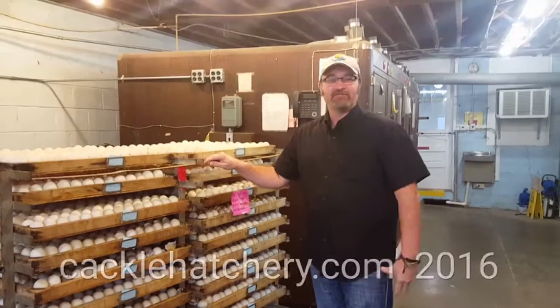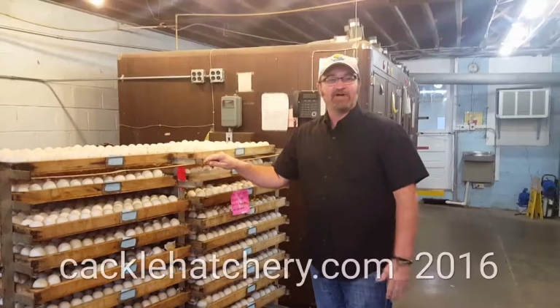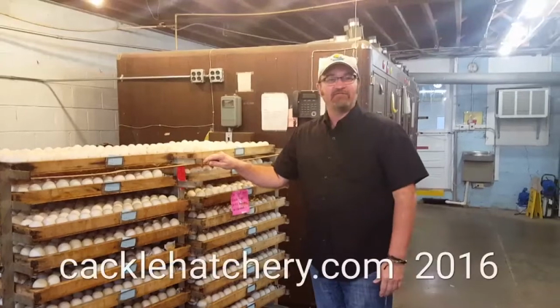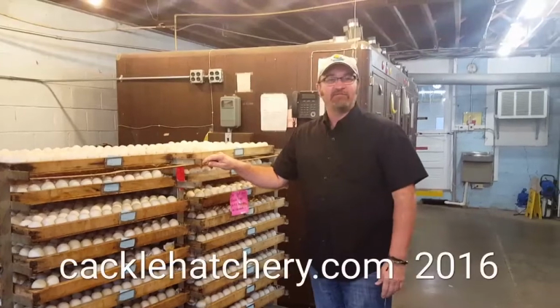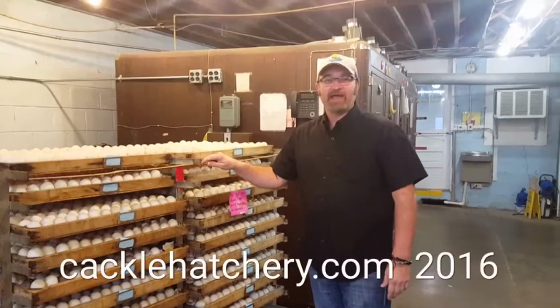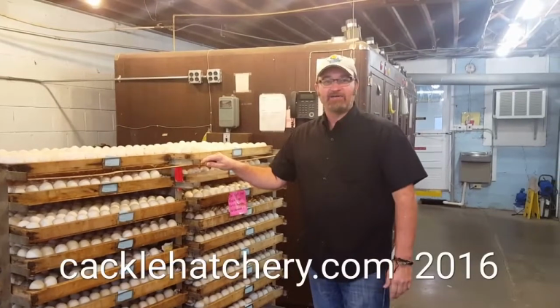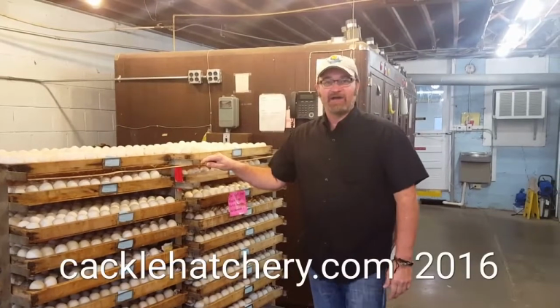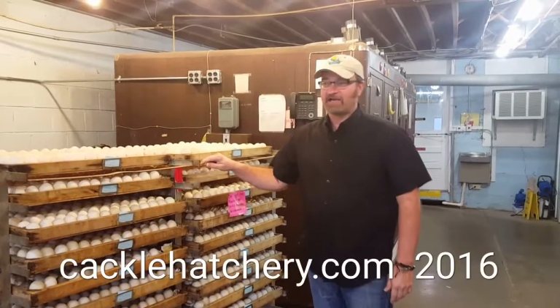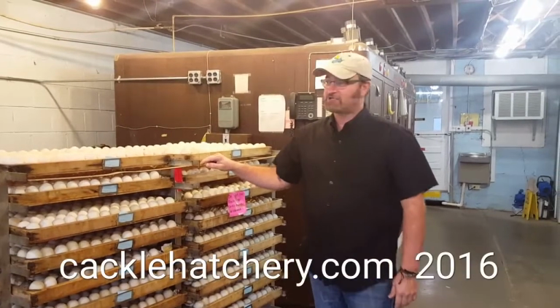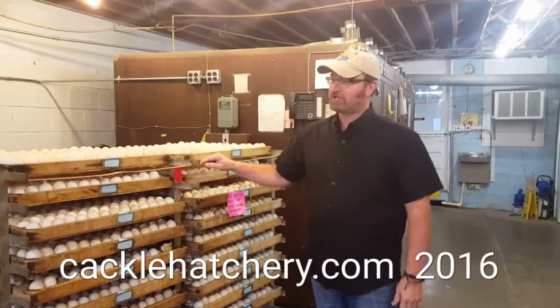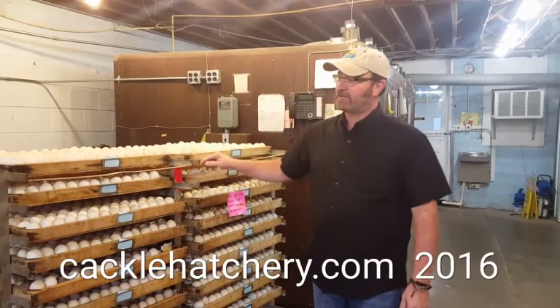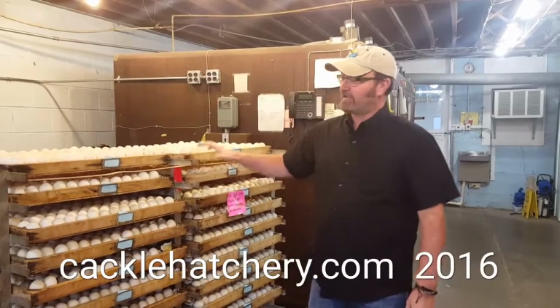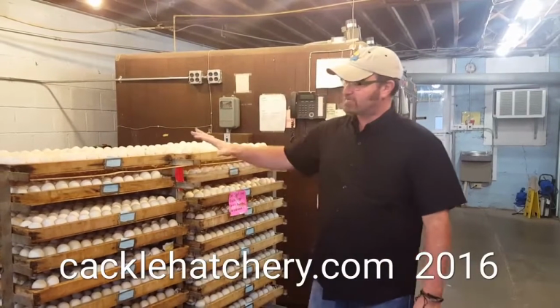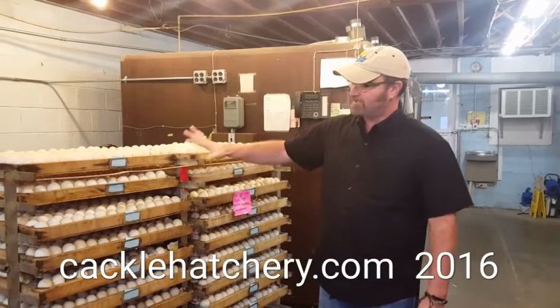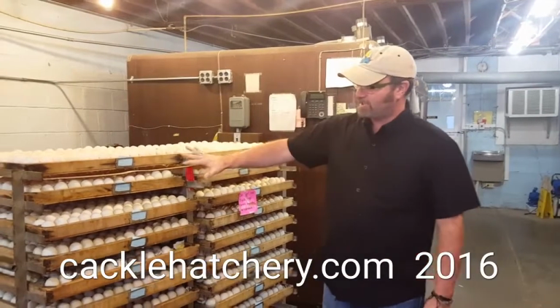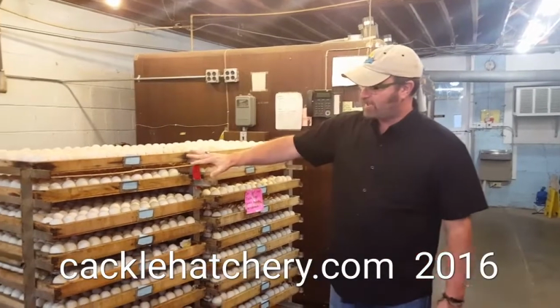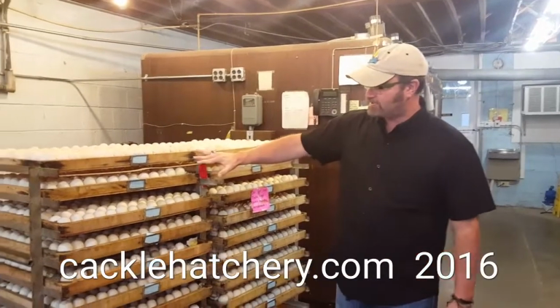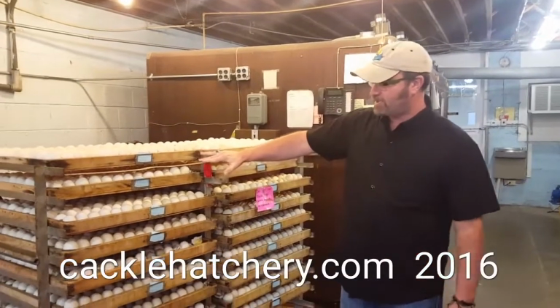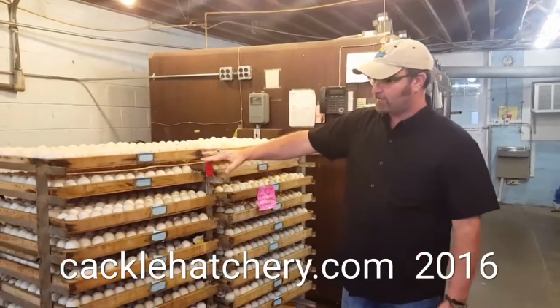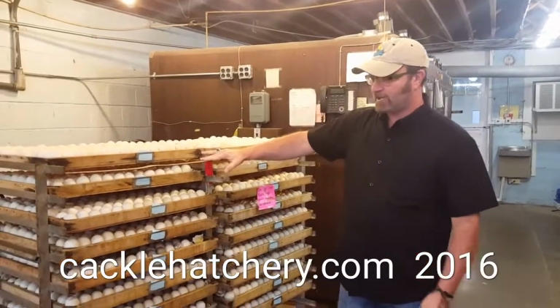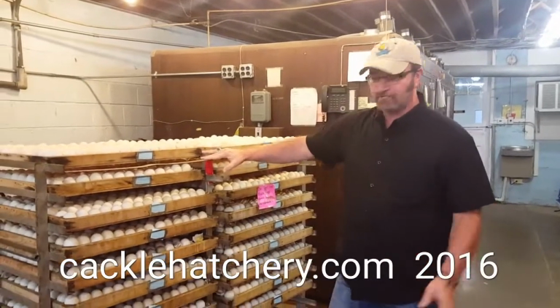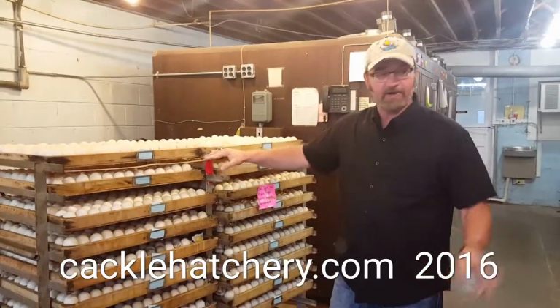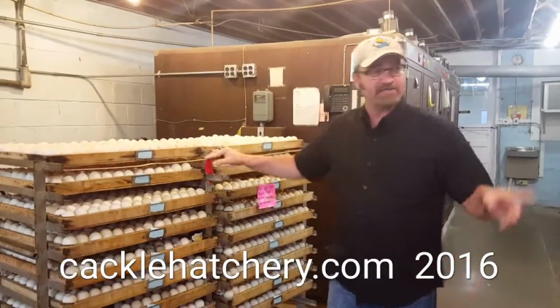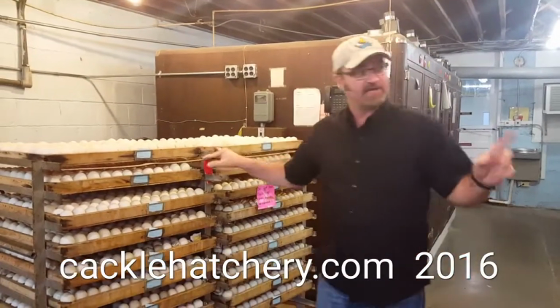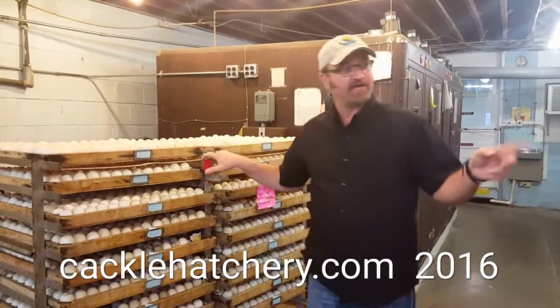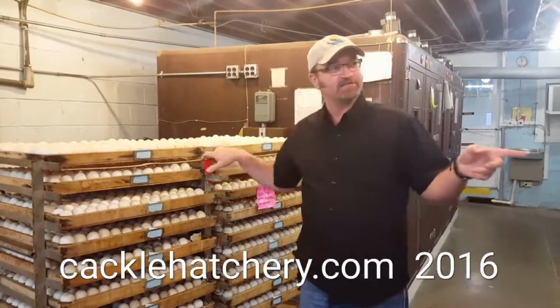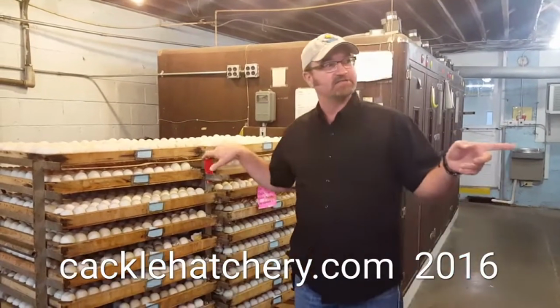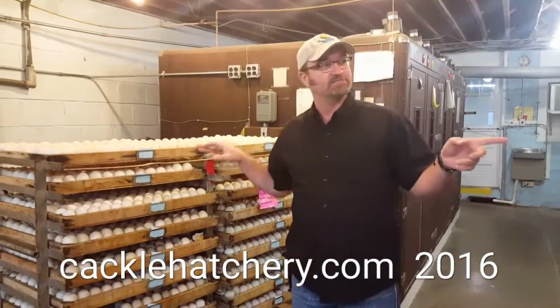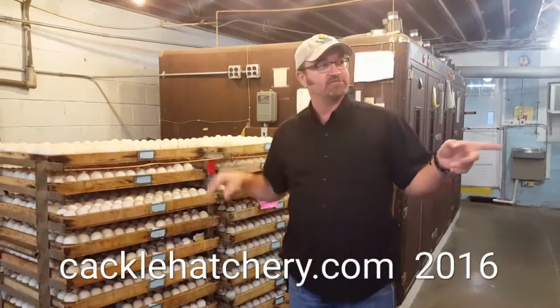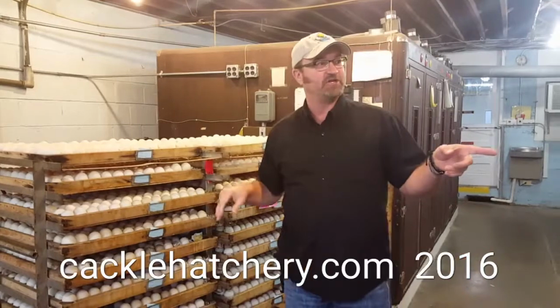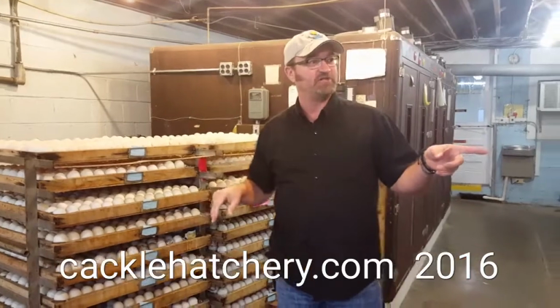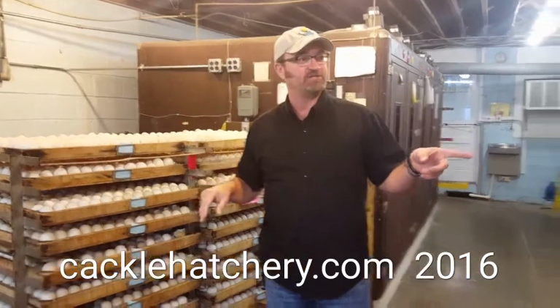Jeff from Cackle Hatchery. I've got some duck eggs here that we're getting ready to set into some machines.